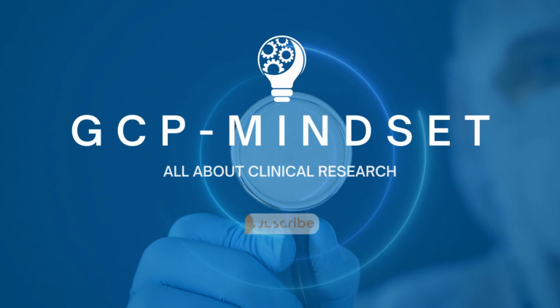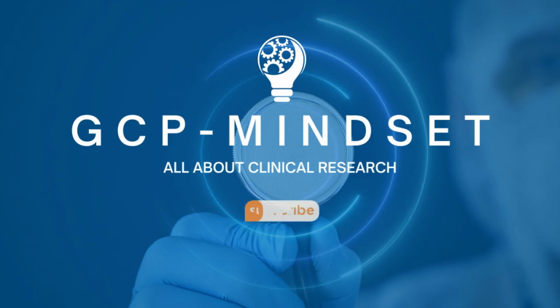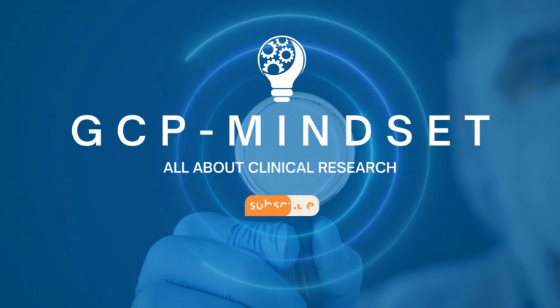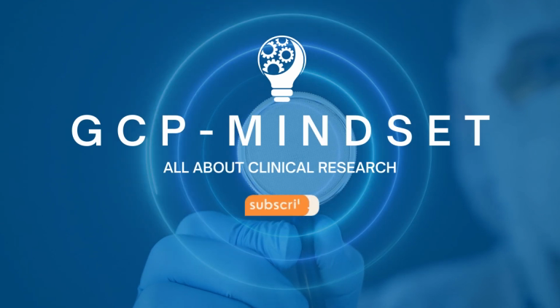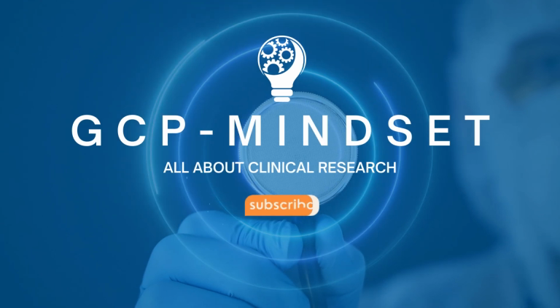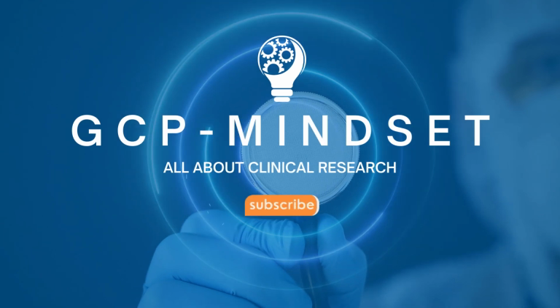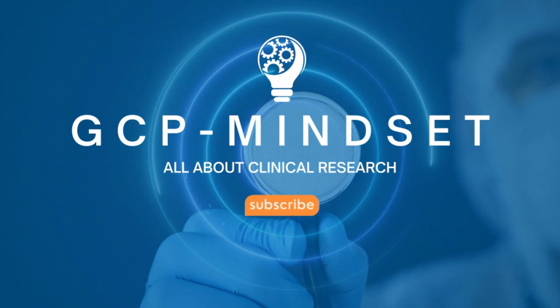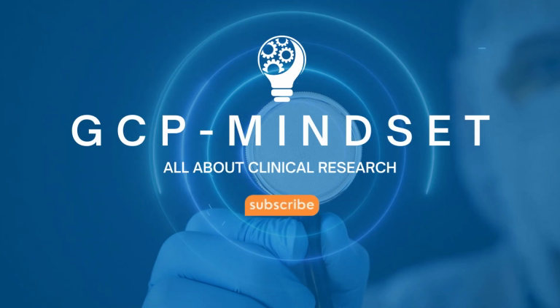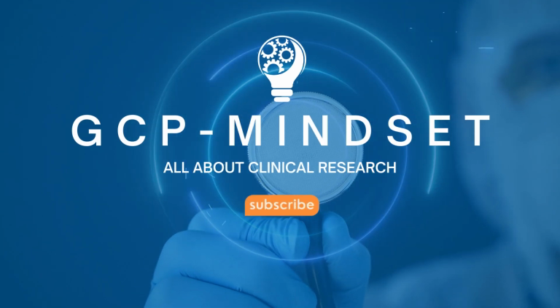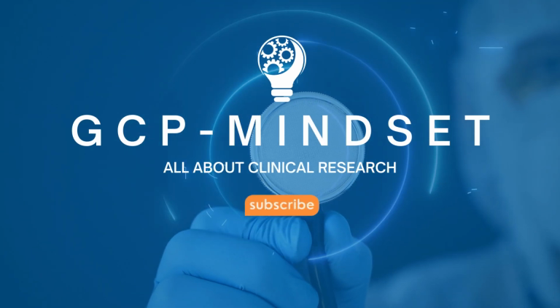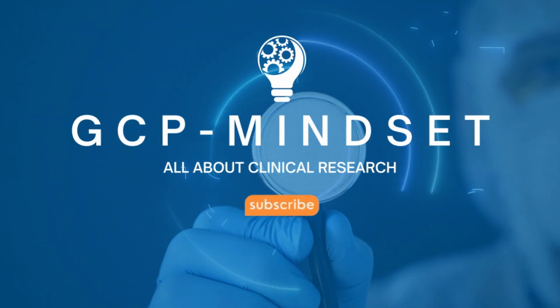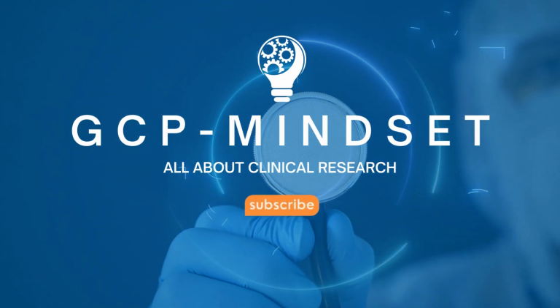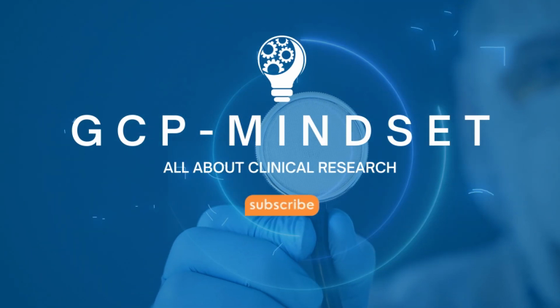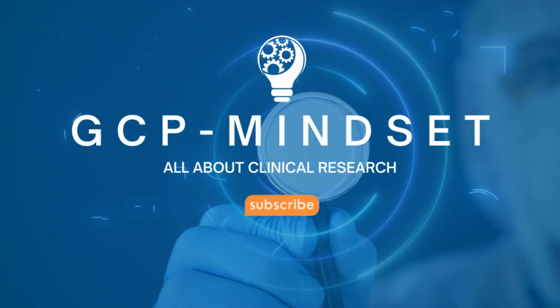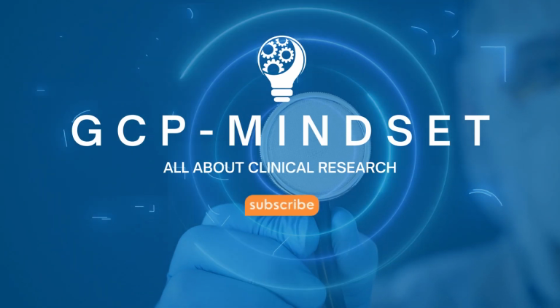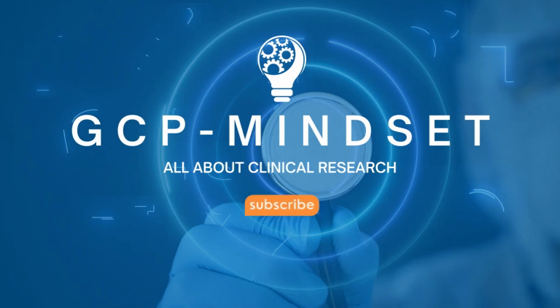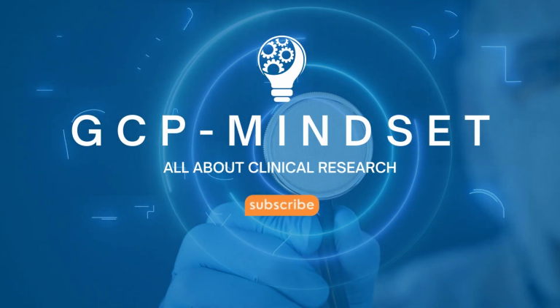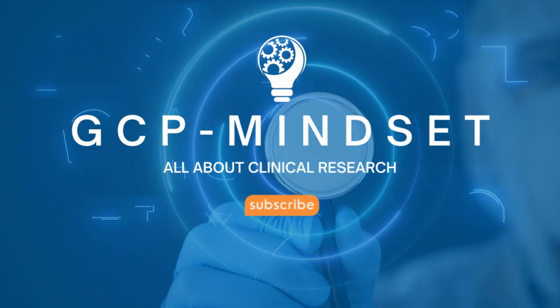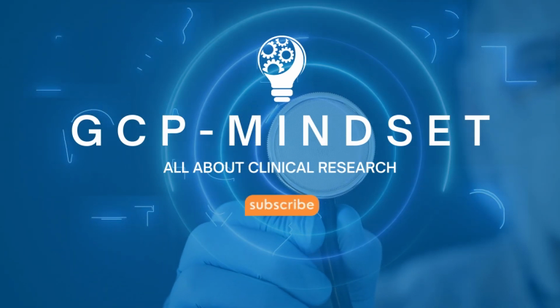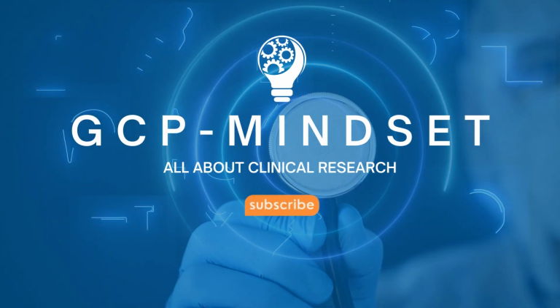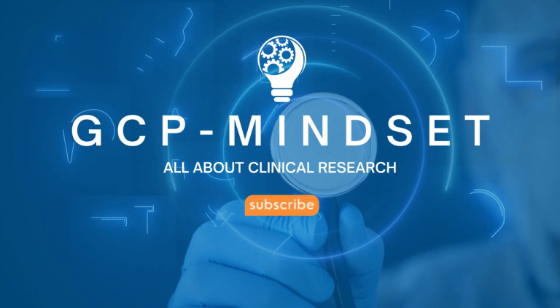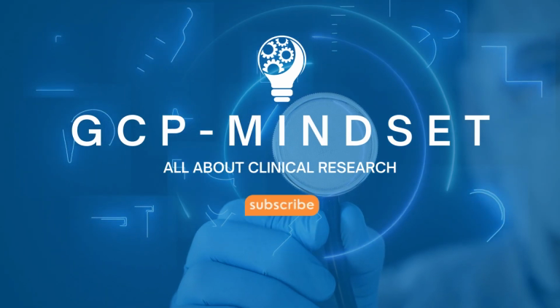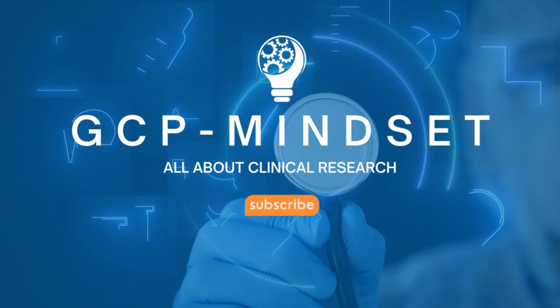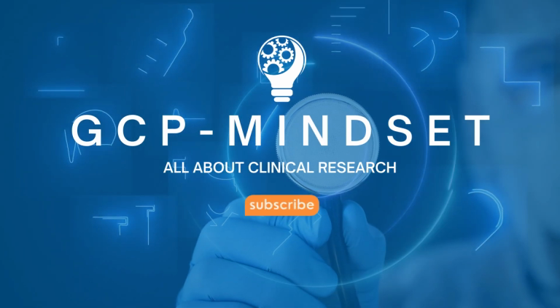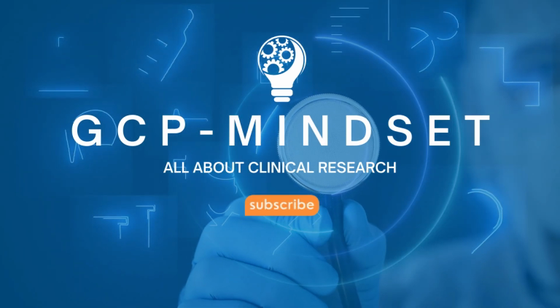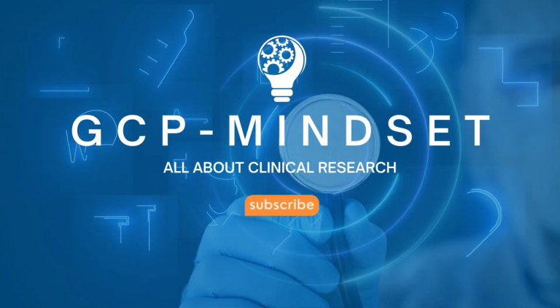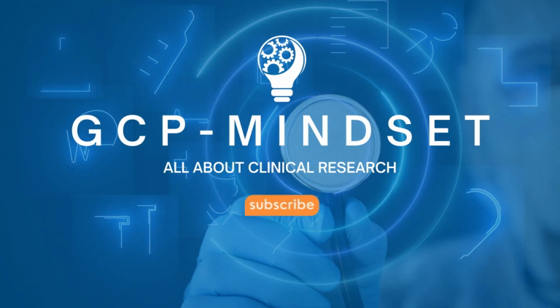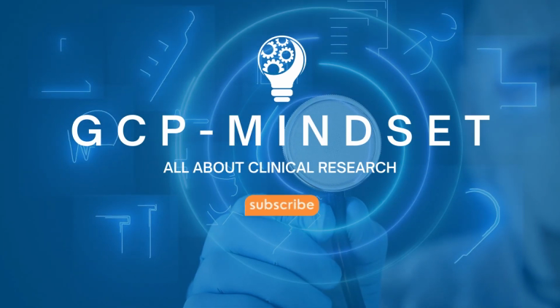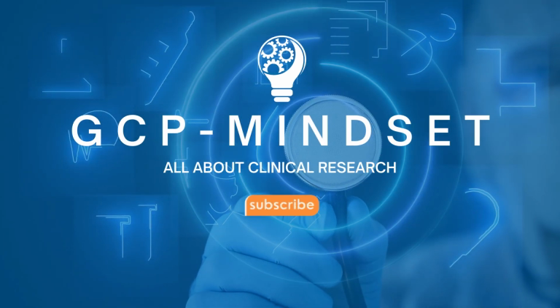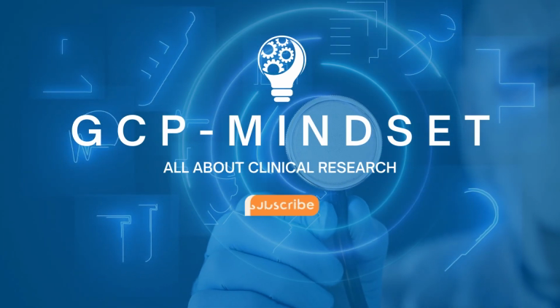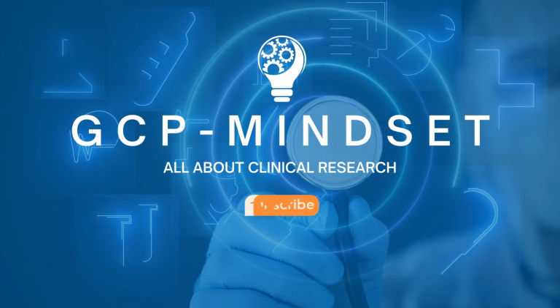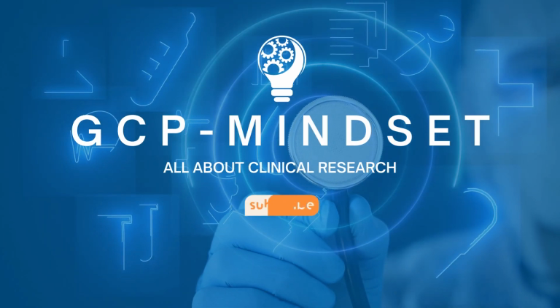Welcome to the GCP Mindset channel and all topics on clinical research.